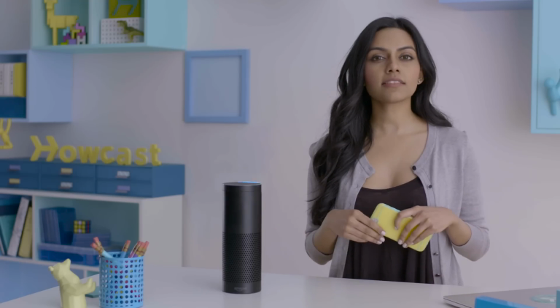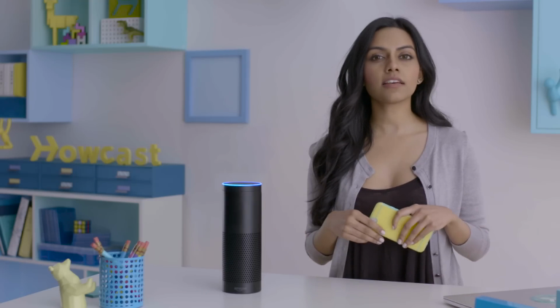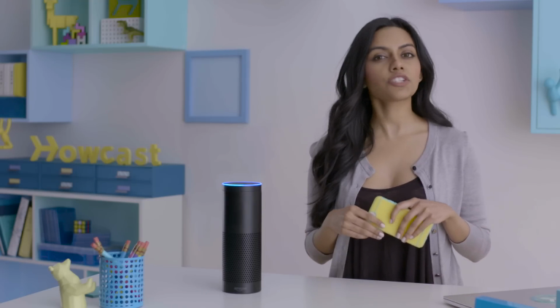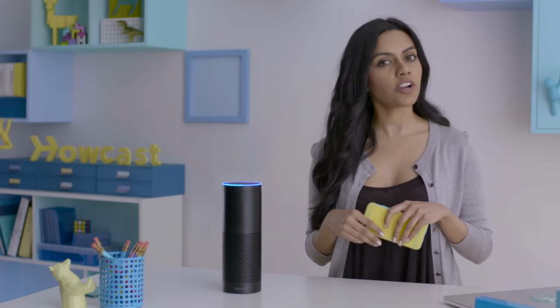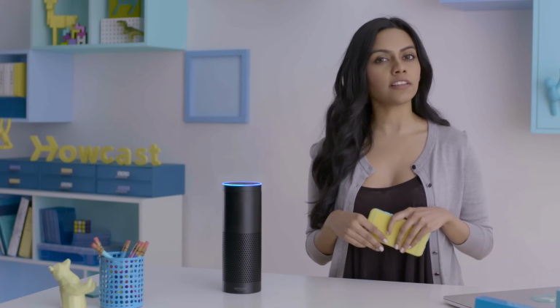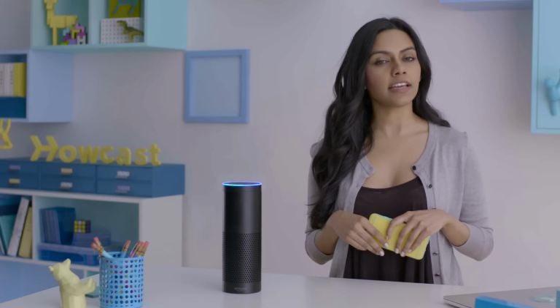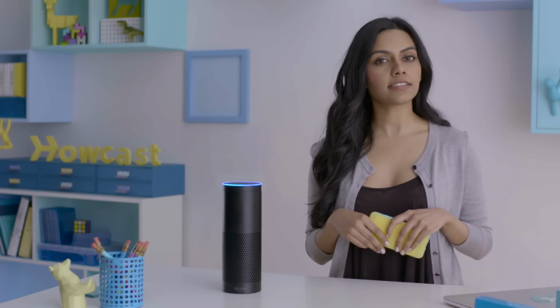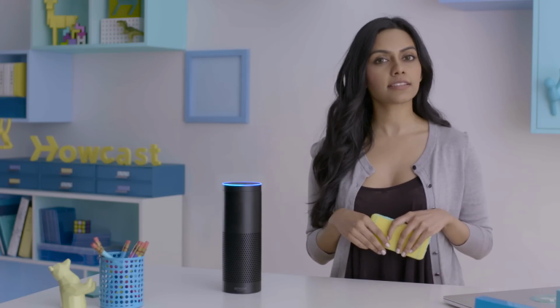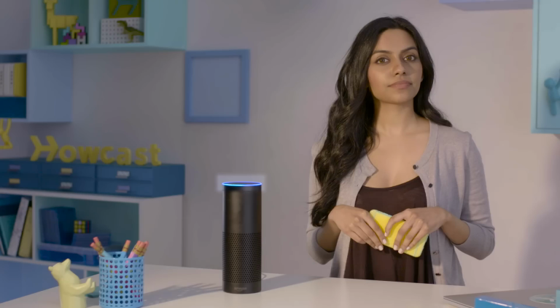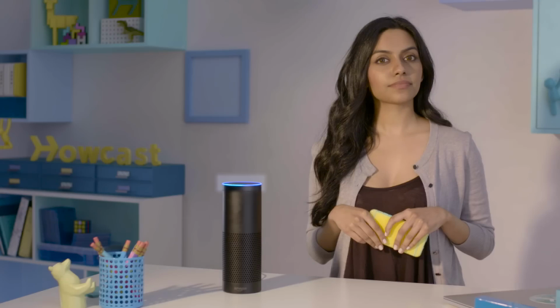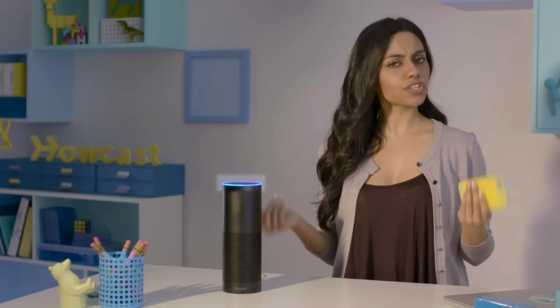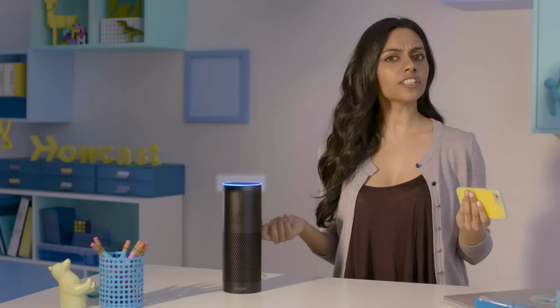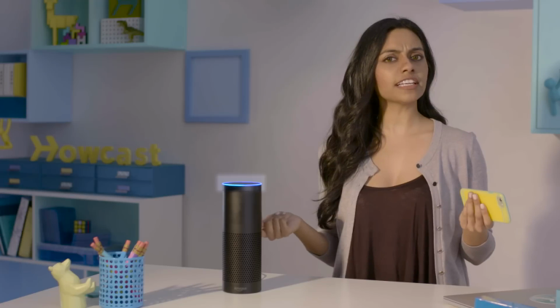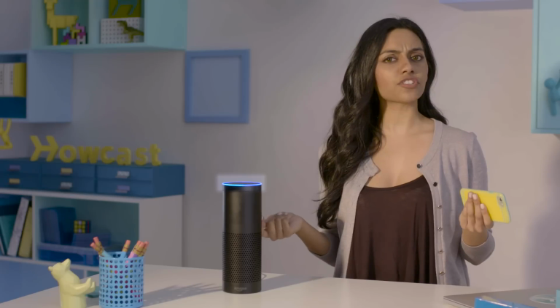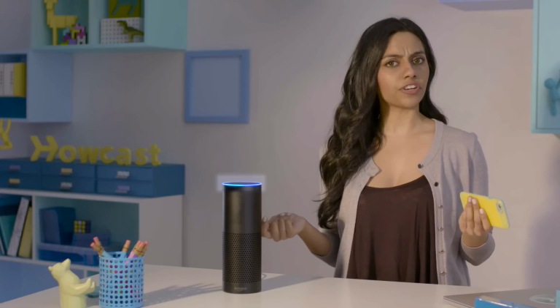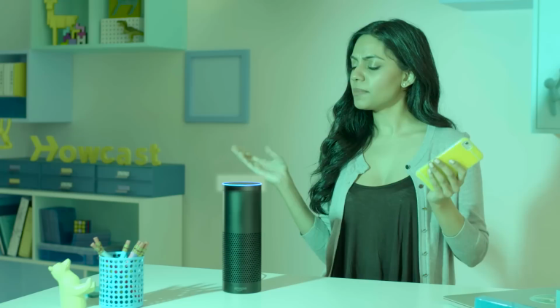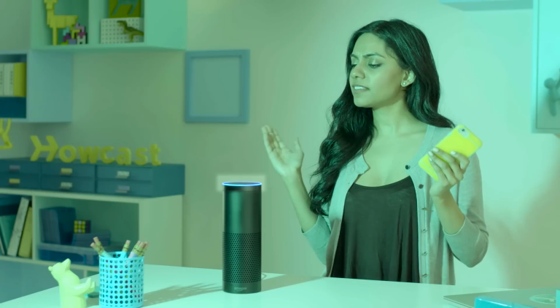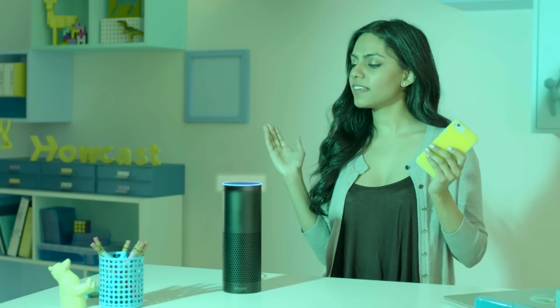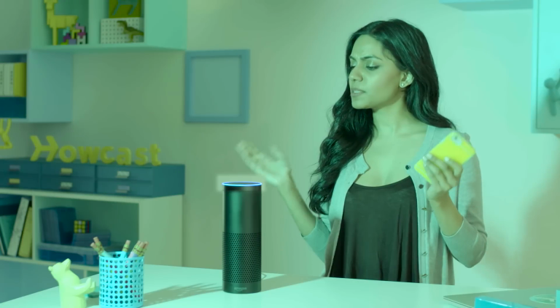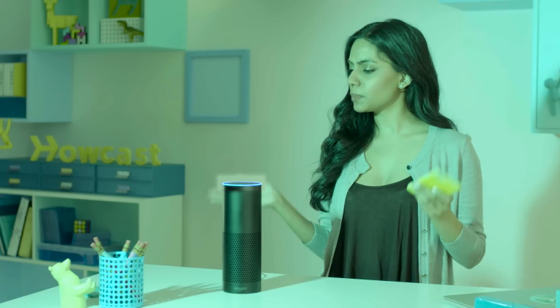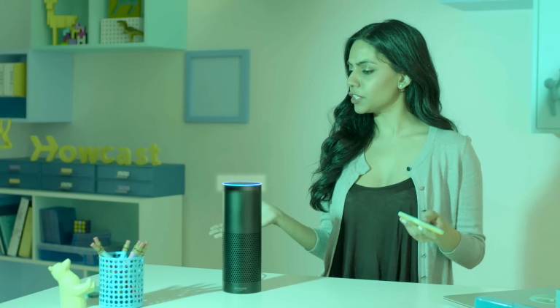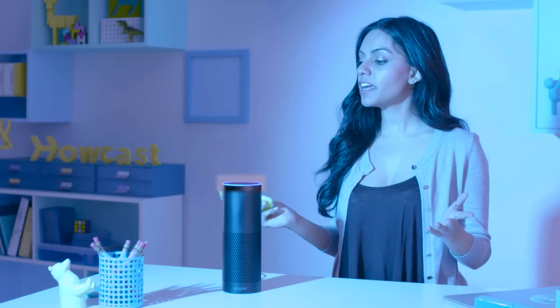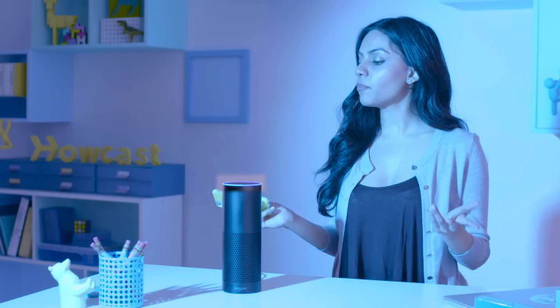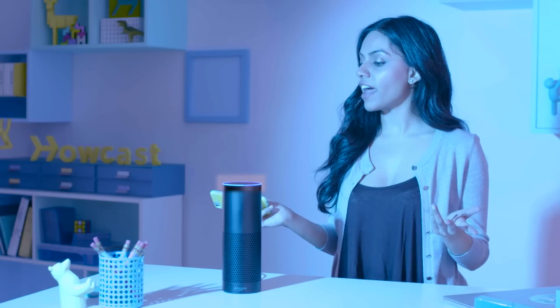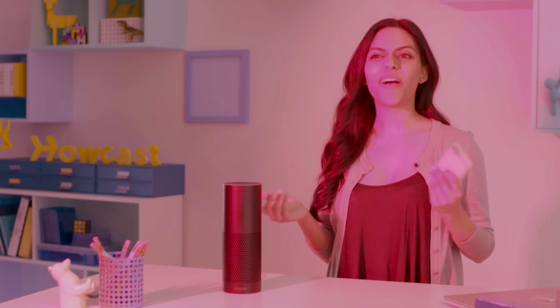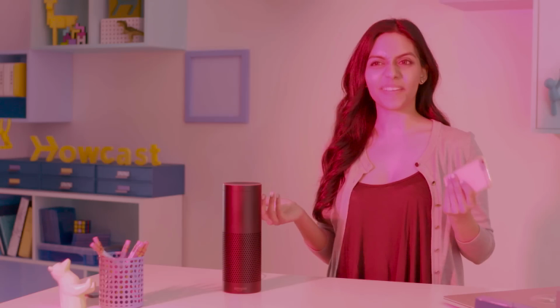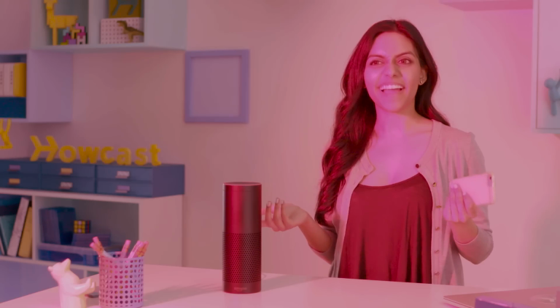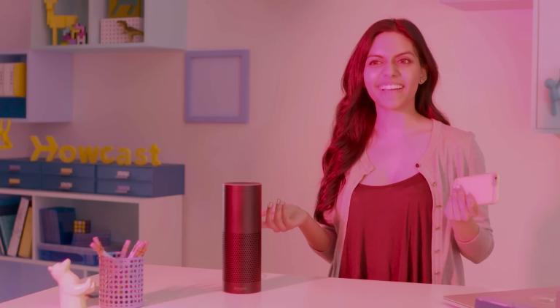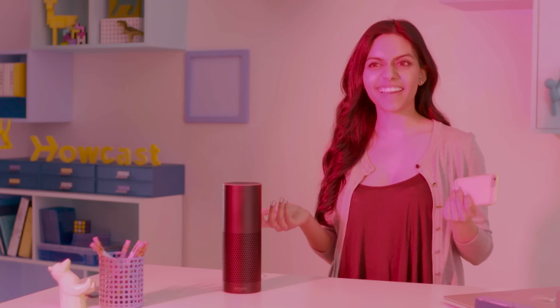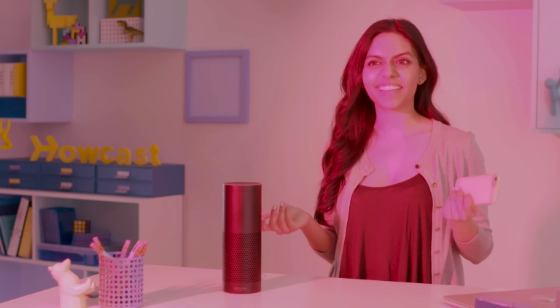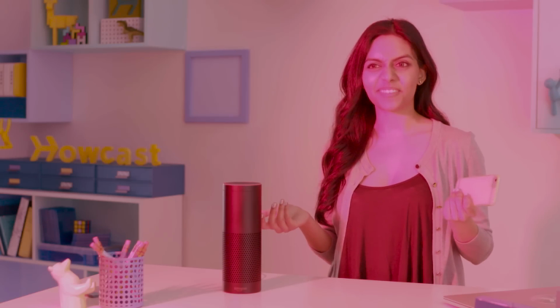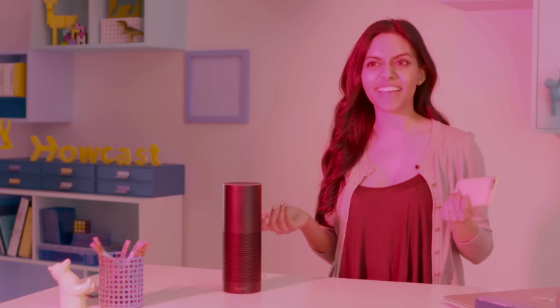Alexa, turn on the lights. Turn the lights green. Make the lights blue. Make them red. Oh yeah, I kind of like the red.